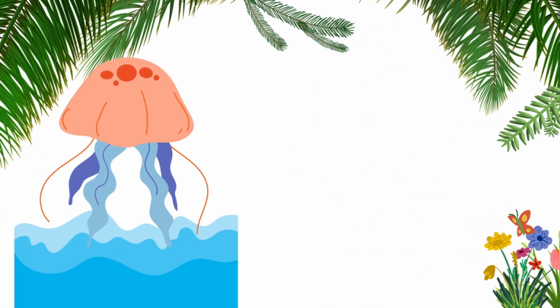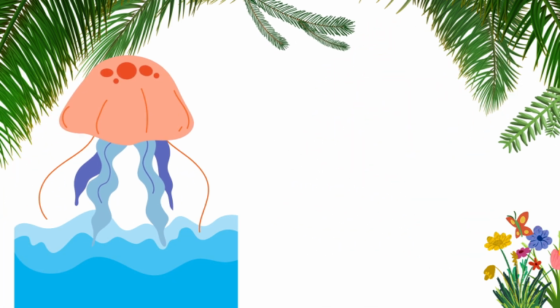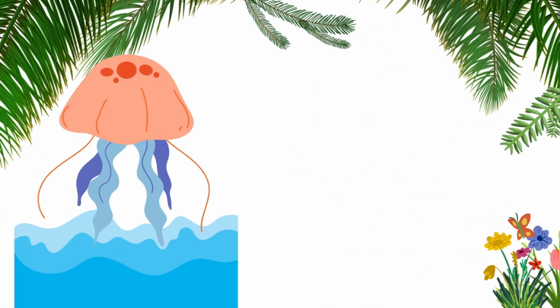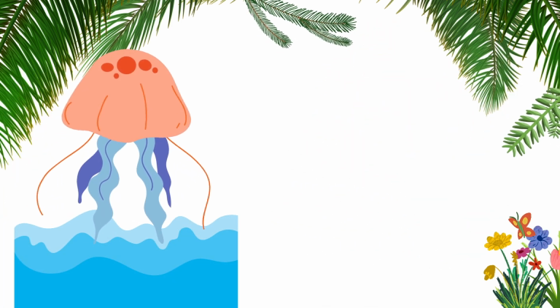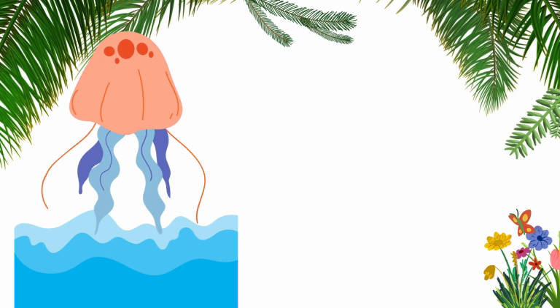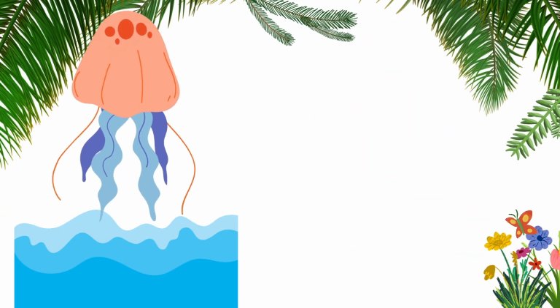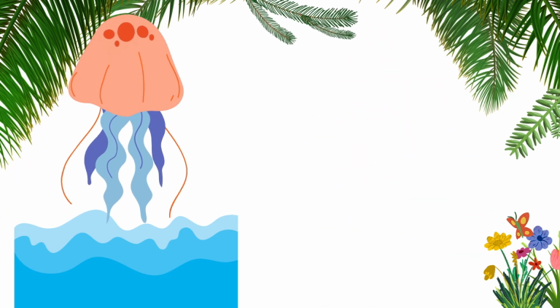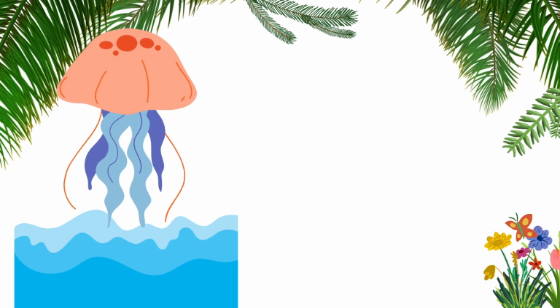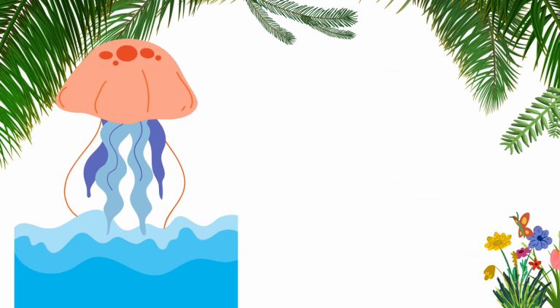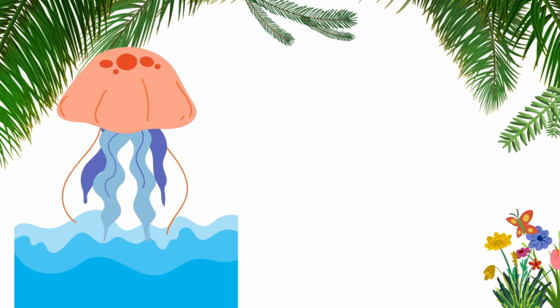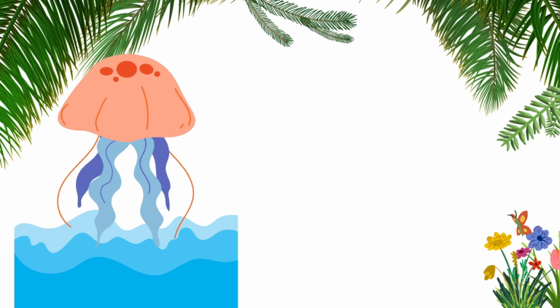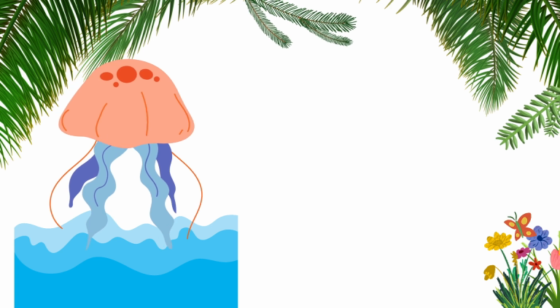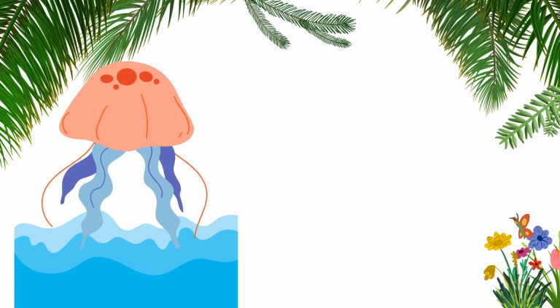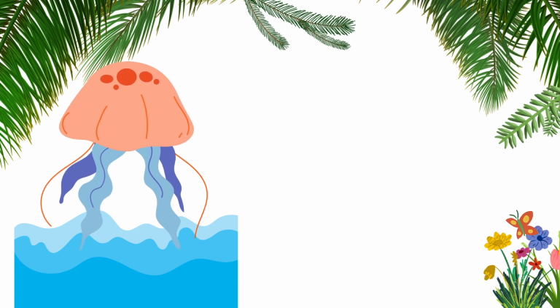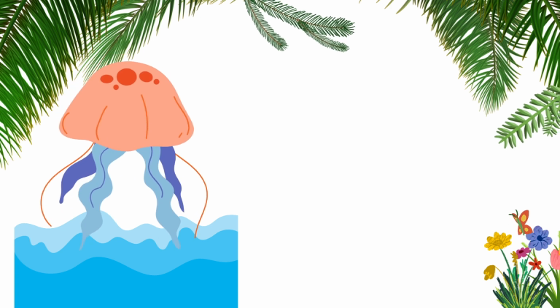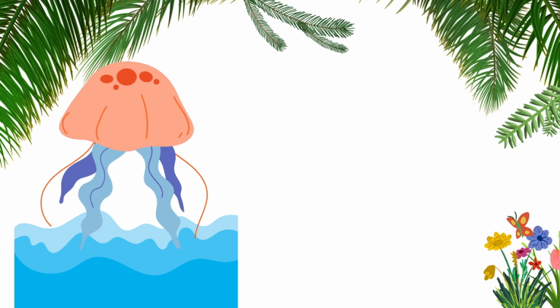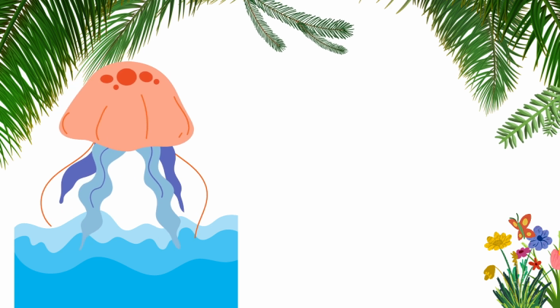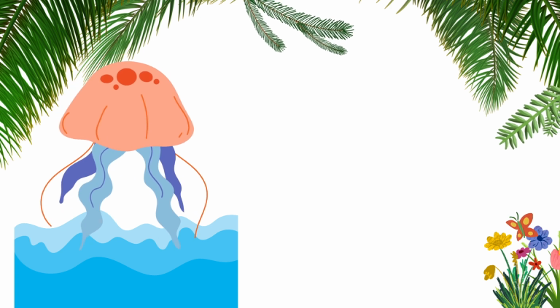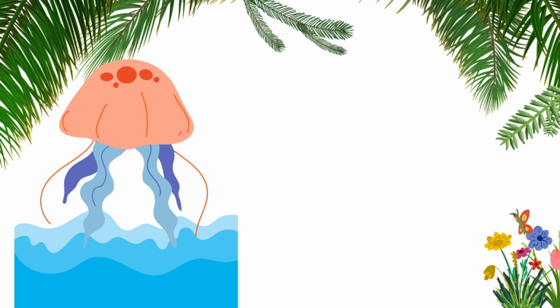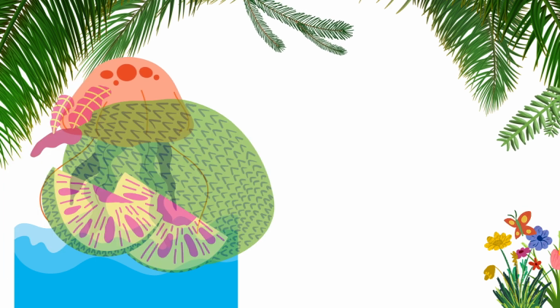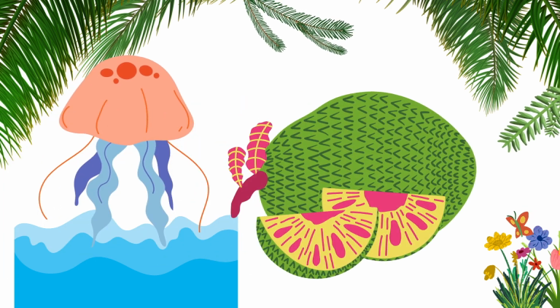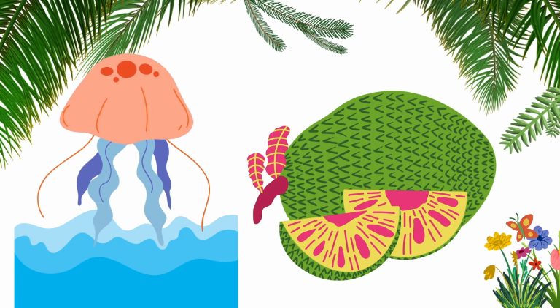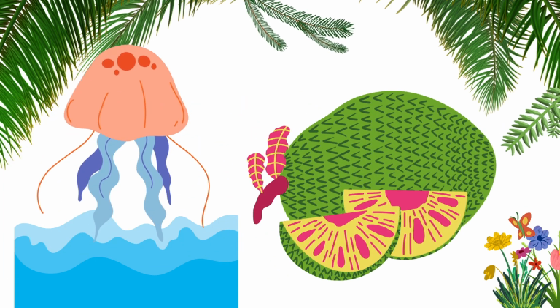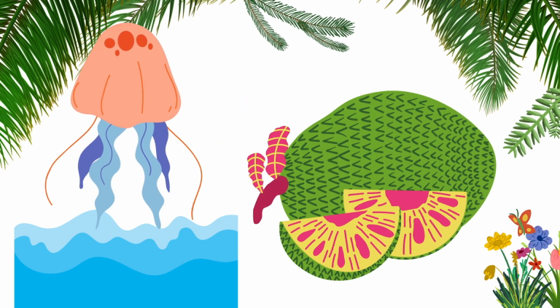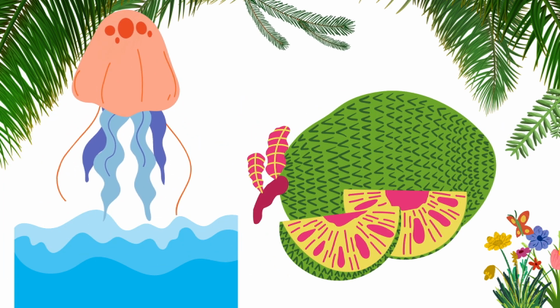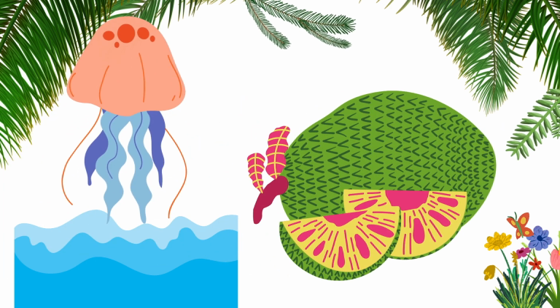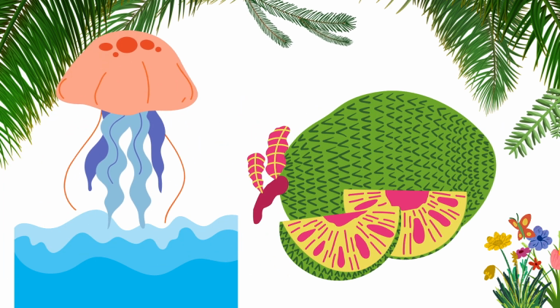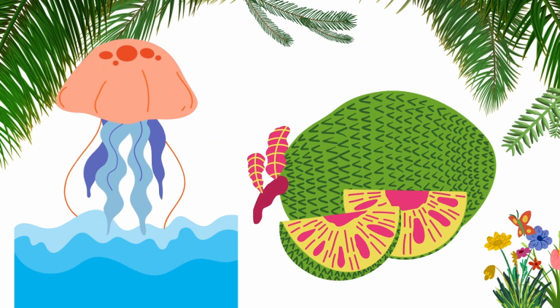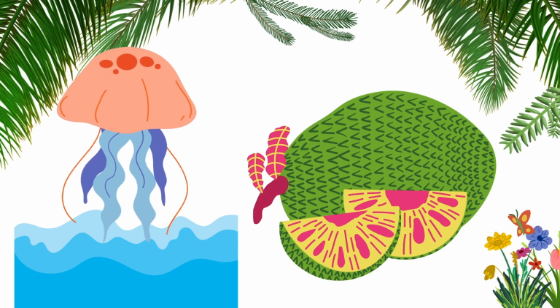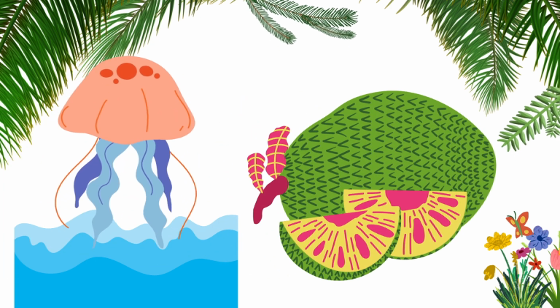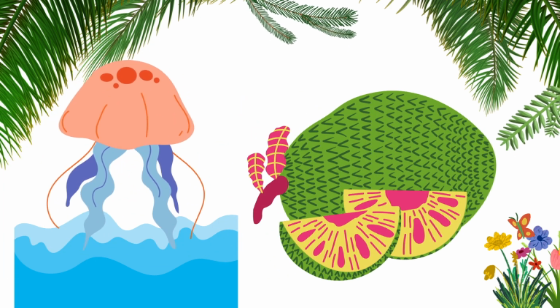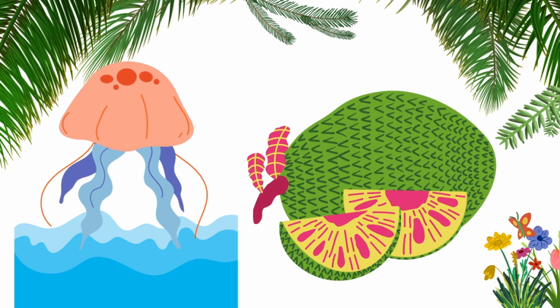Jellyfish is an aquatic animal, while jackfruit is a thorny fruit.